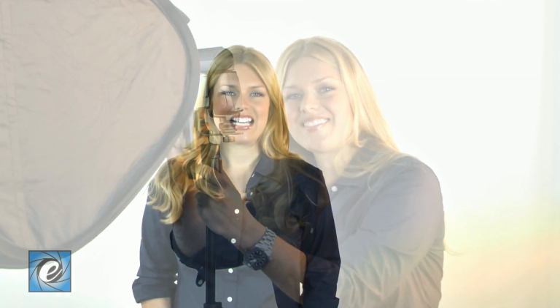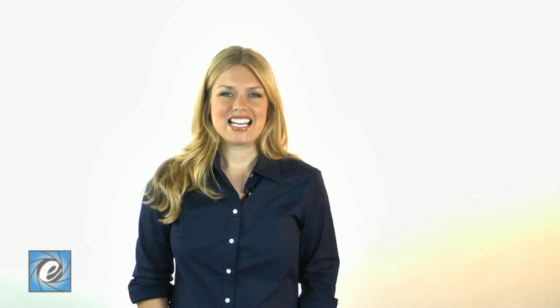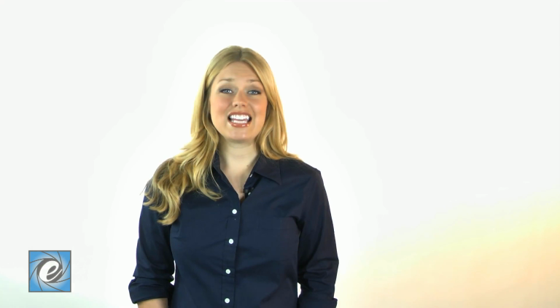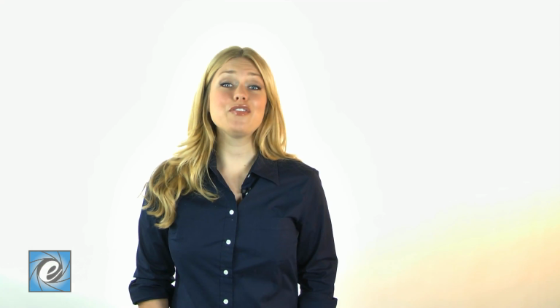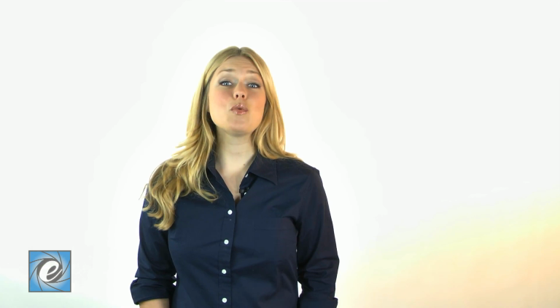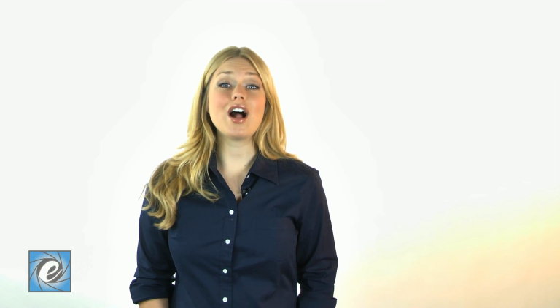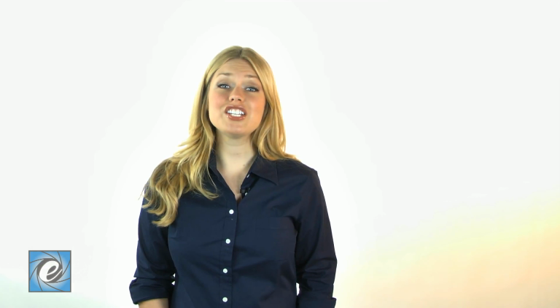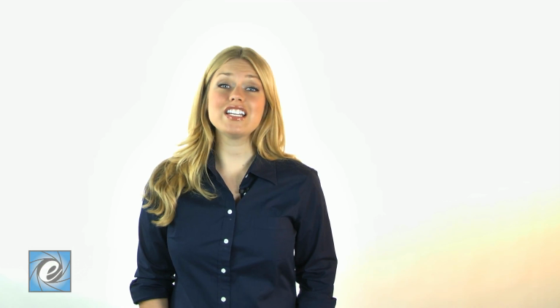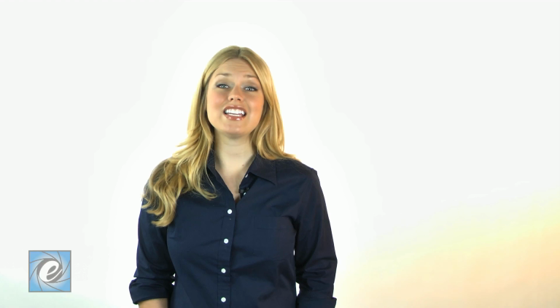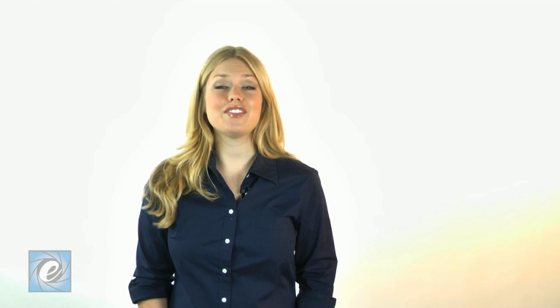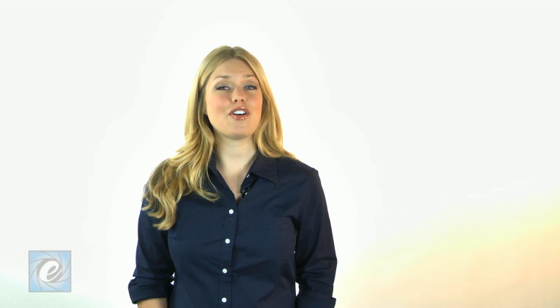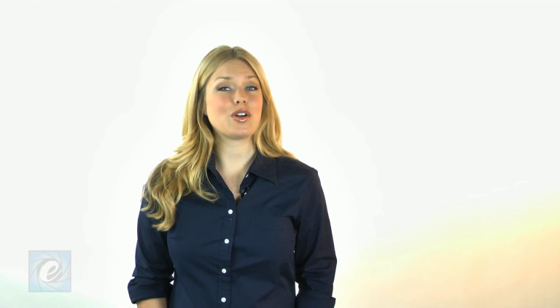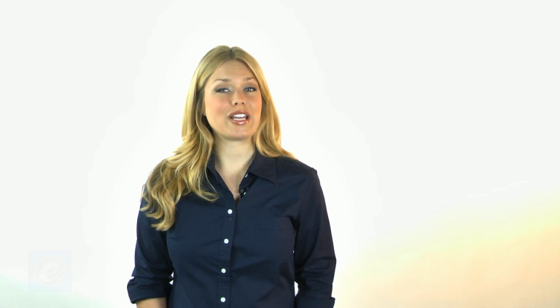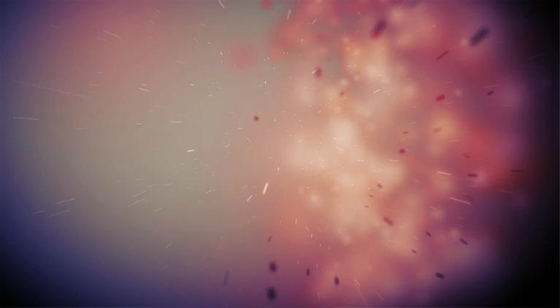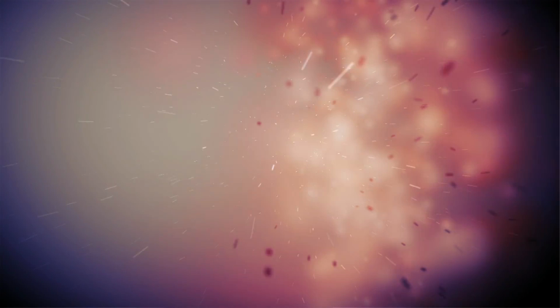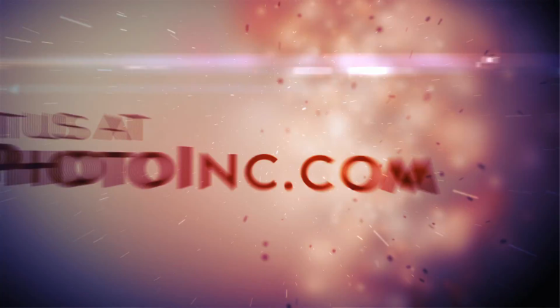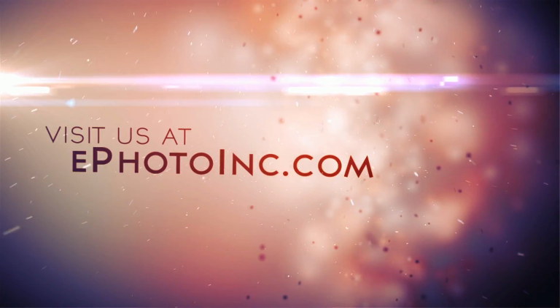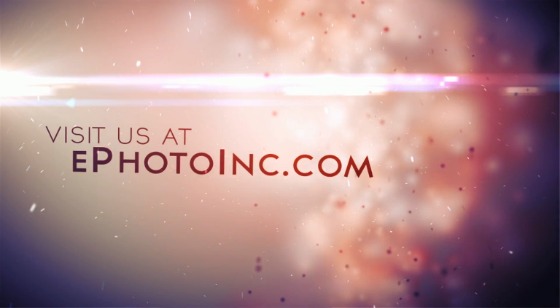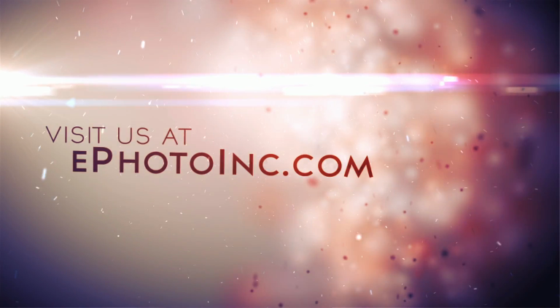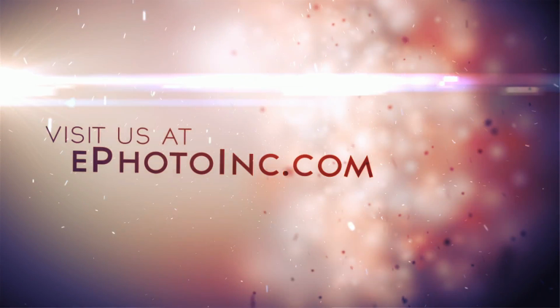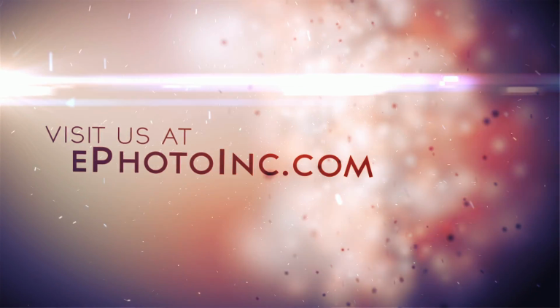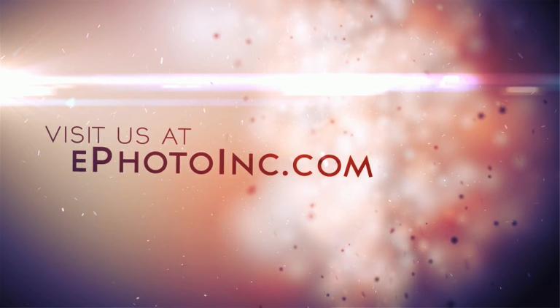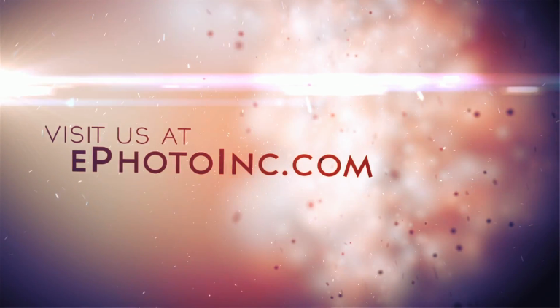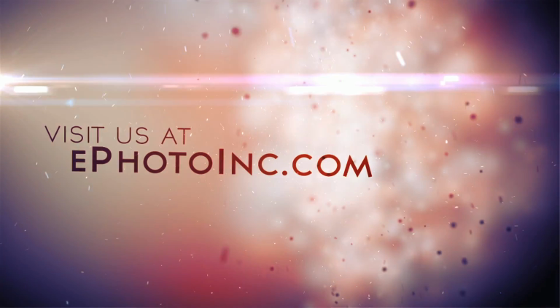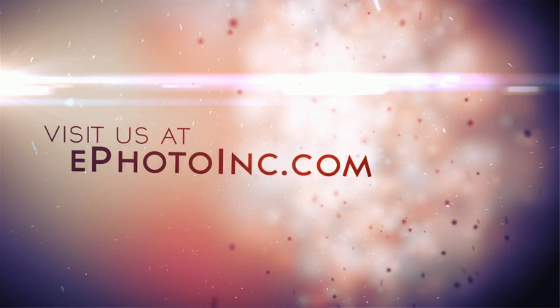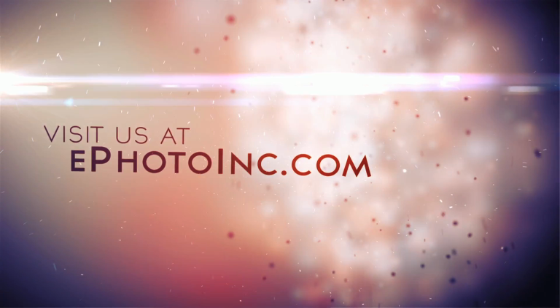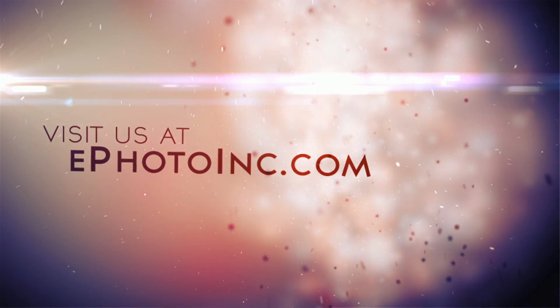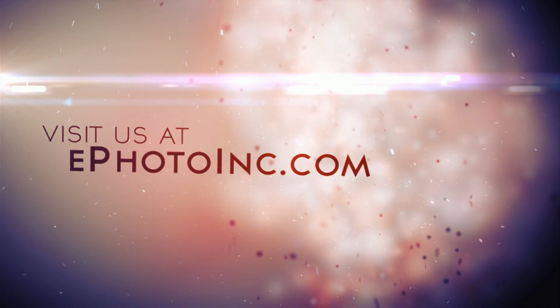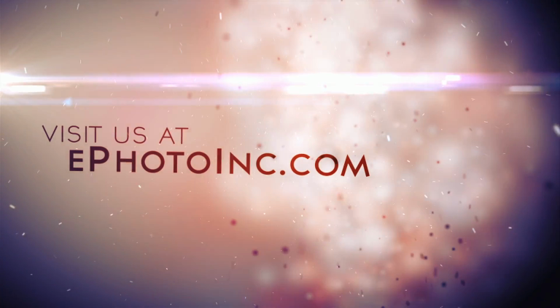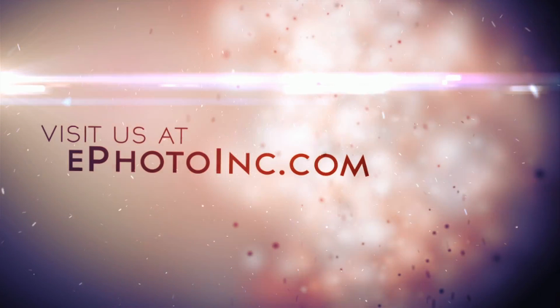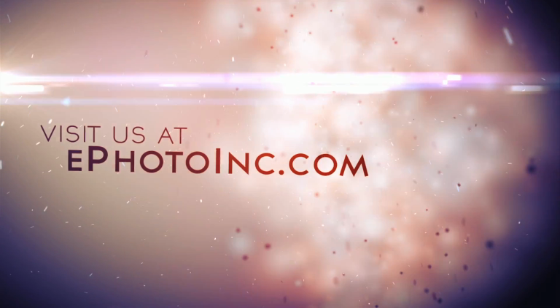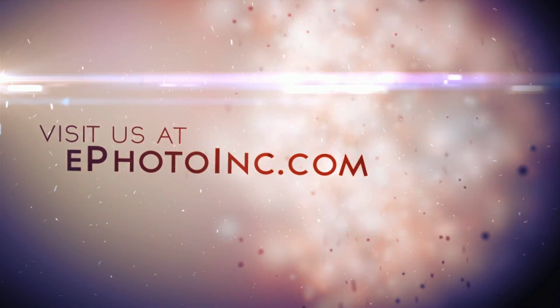Thank you for watching ePhotoInc.com and check out our website for more great stuff.